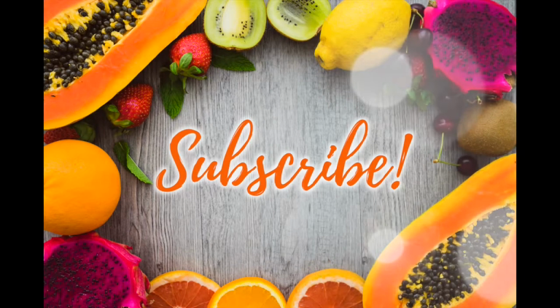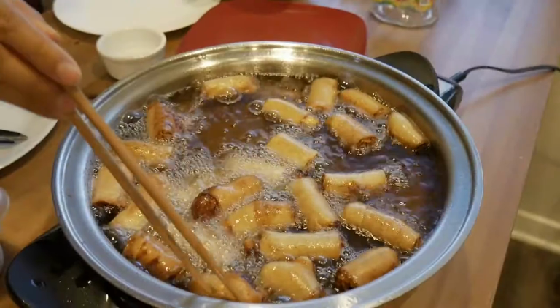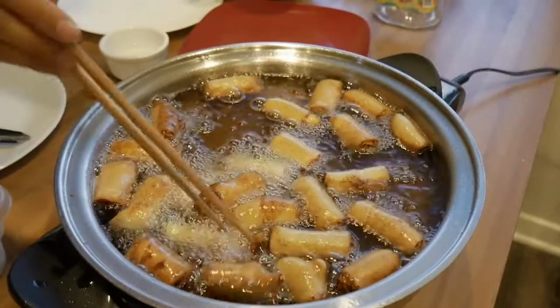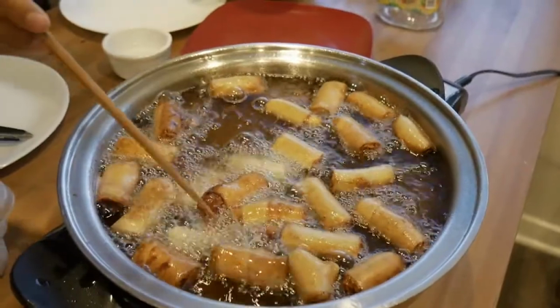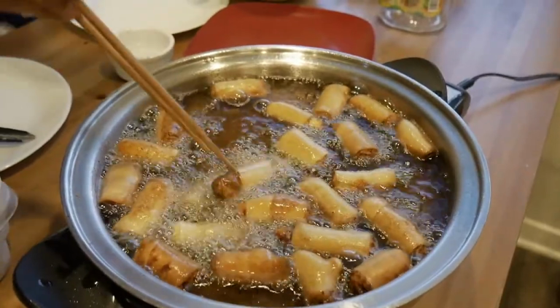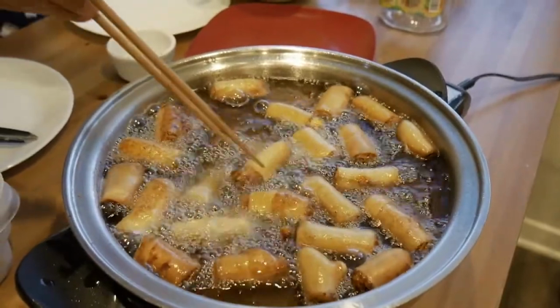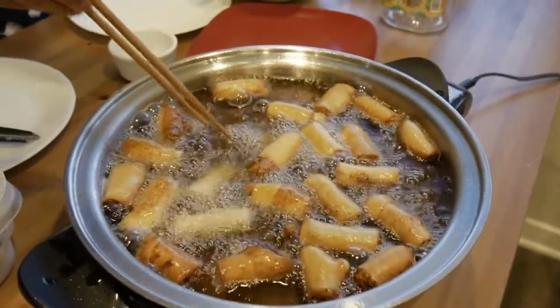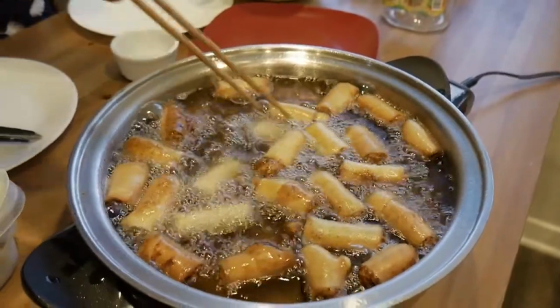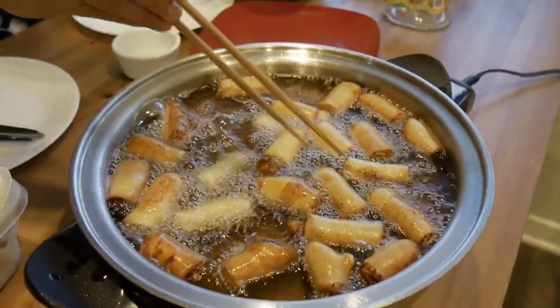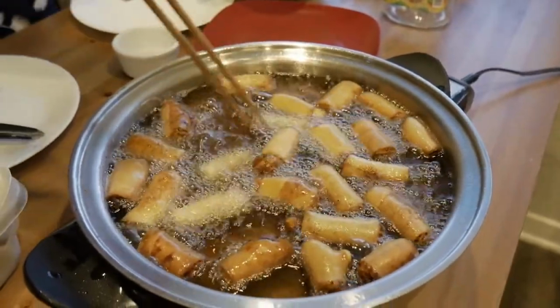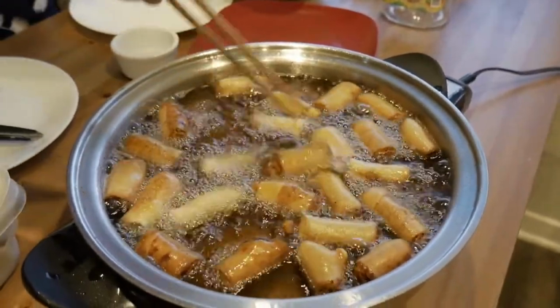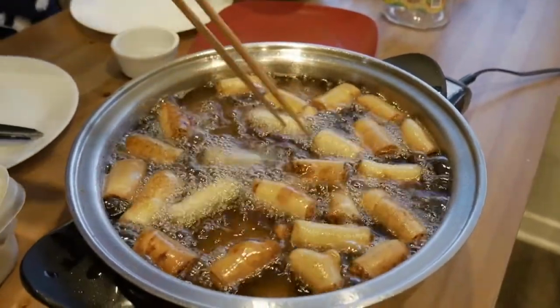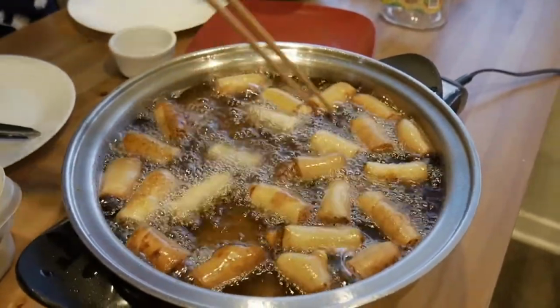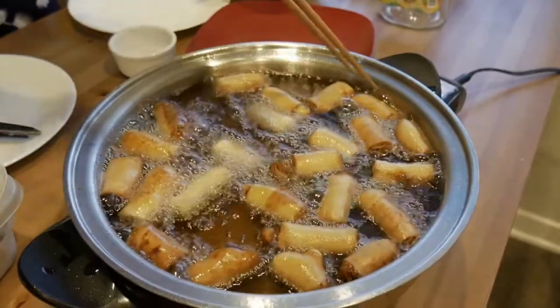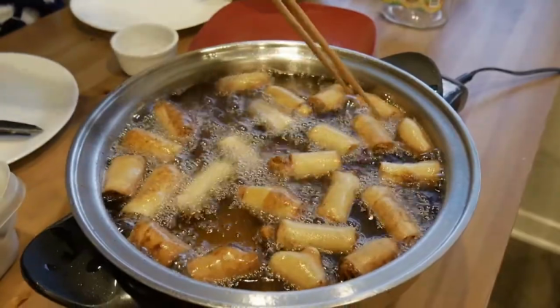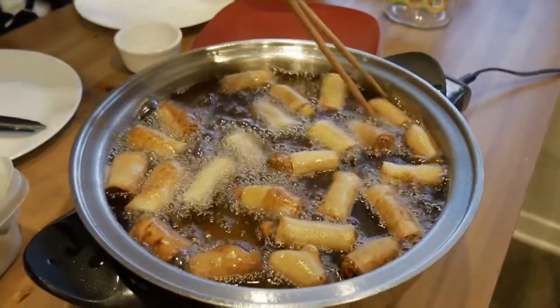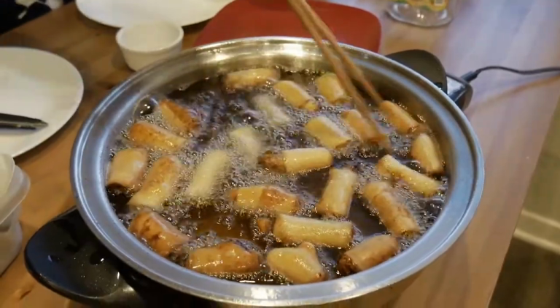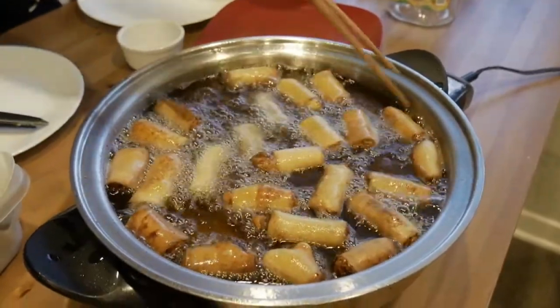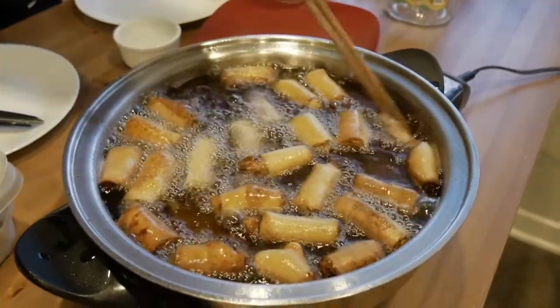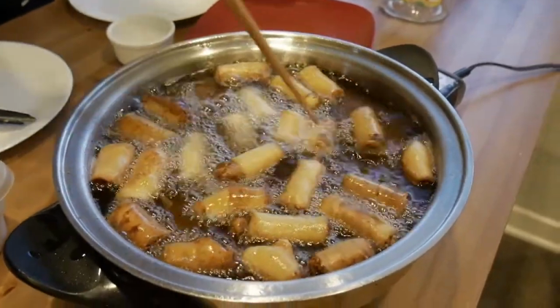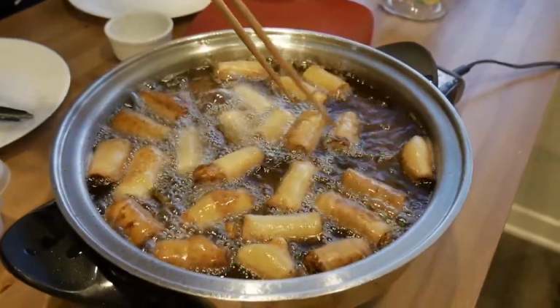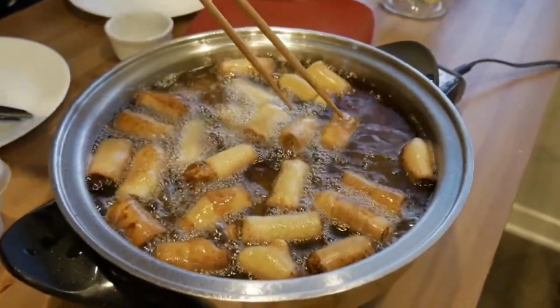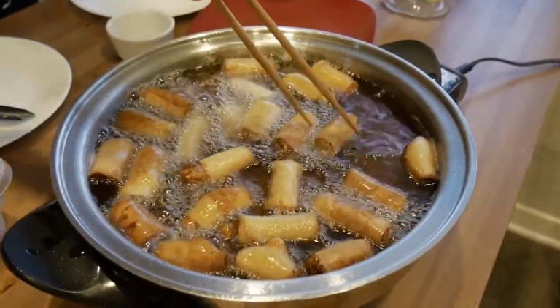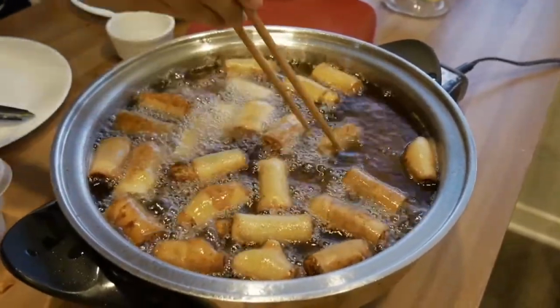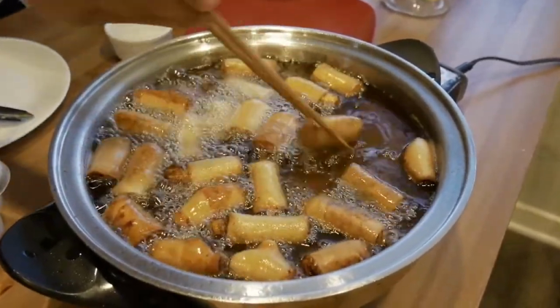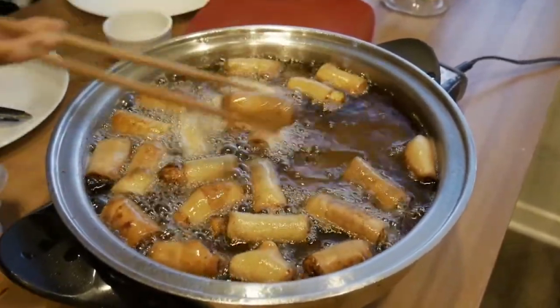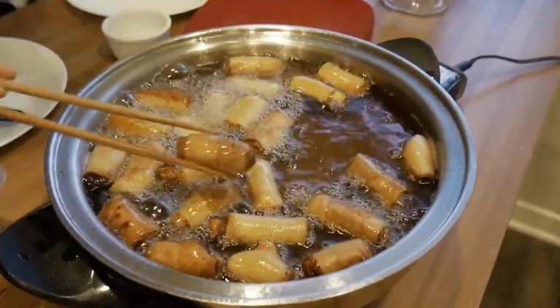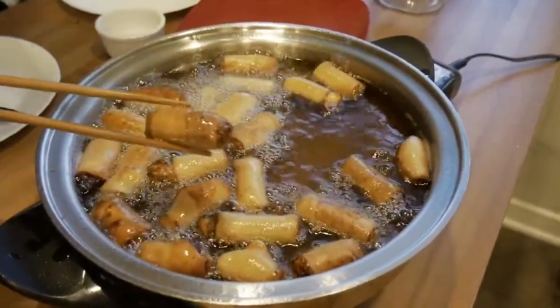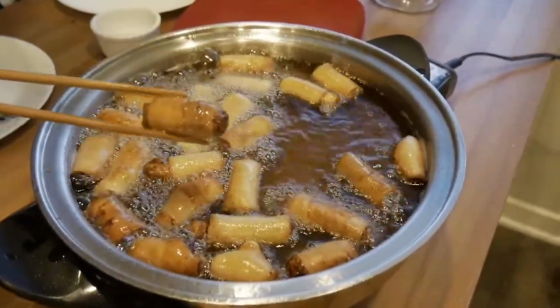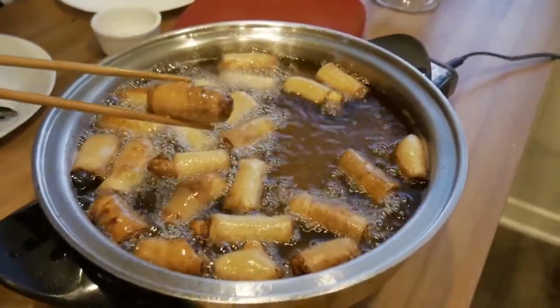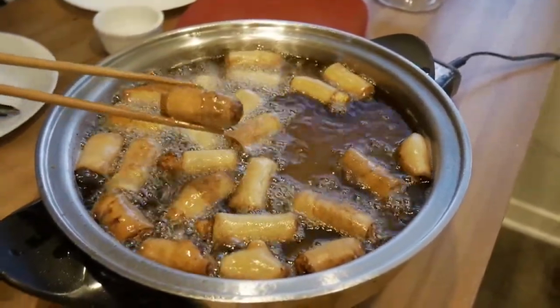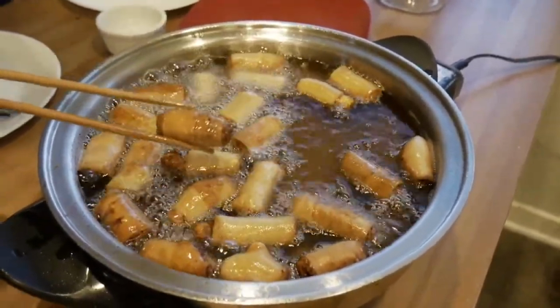The more brown it is, the better, obviously. Yeah, this one's nice and golden brown.